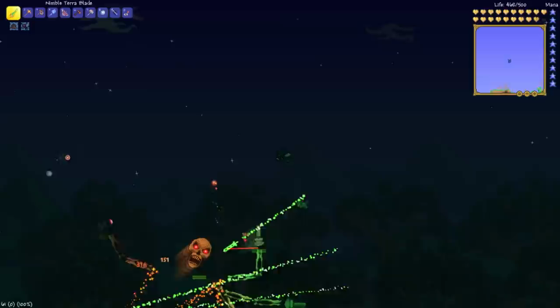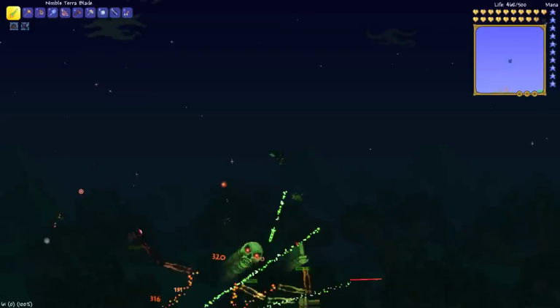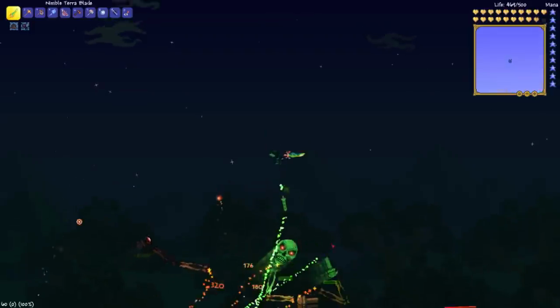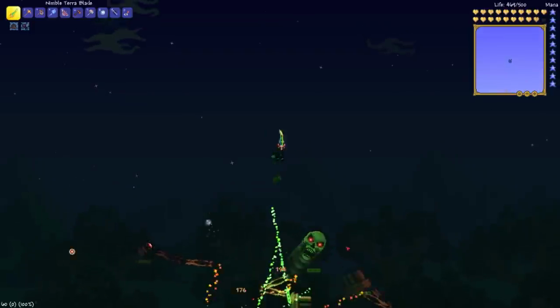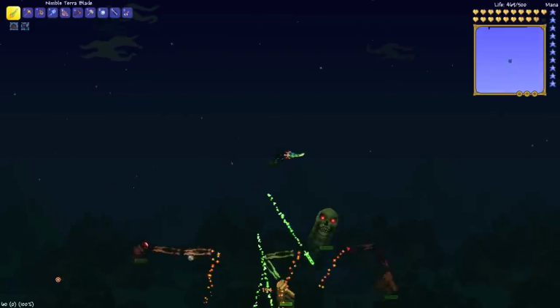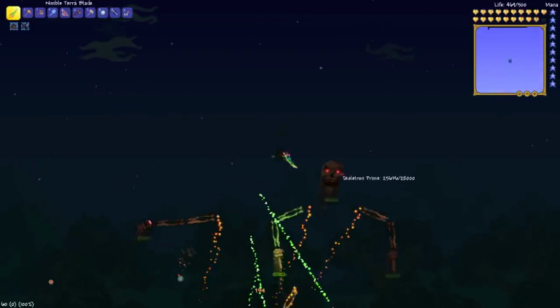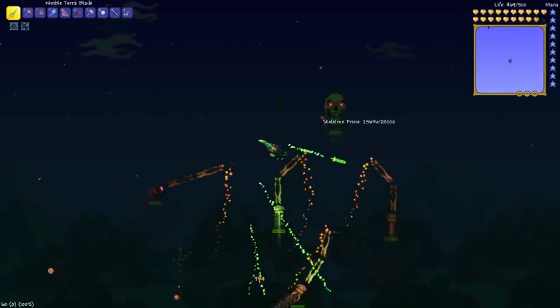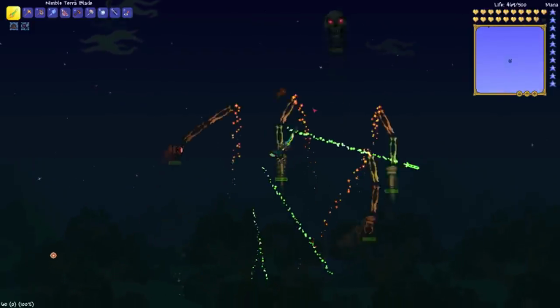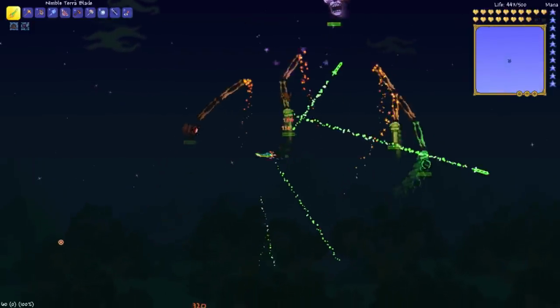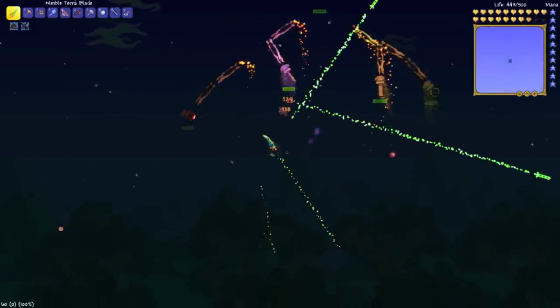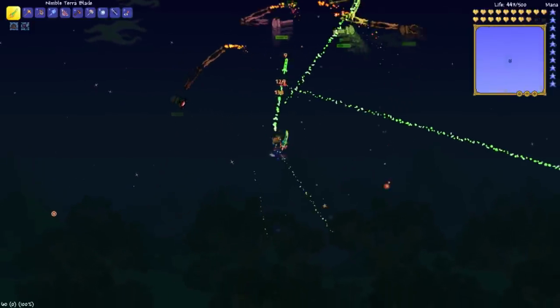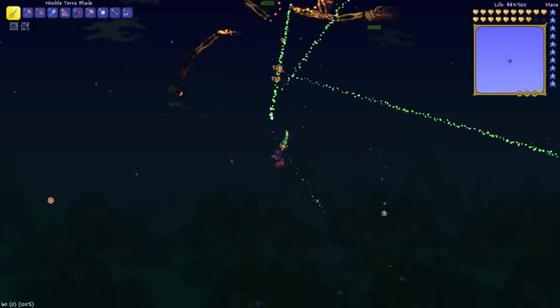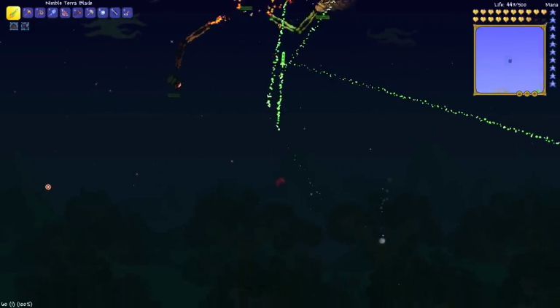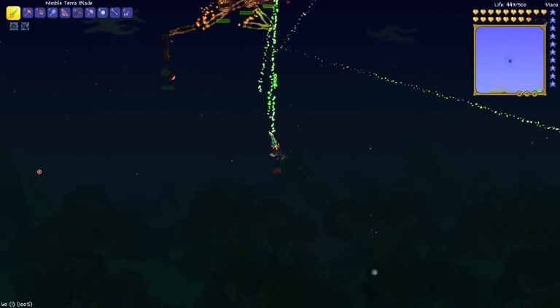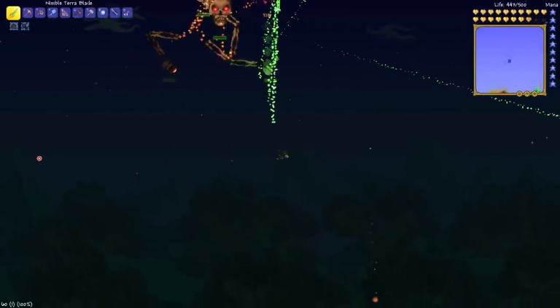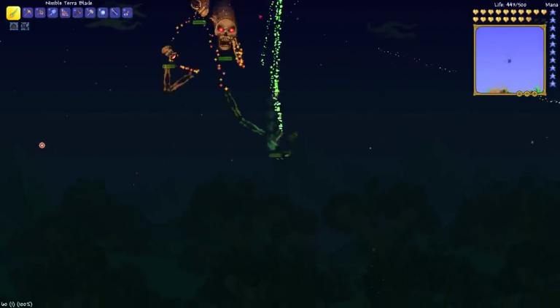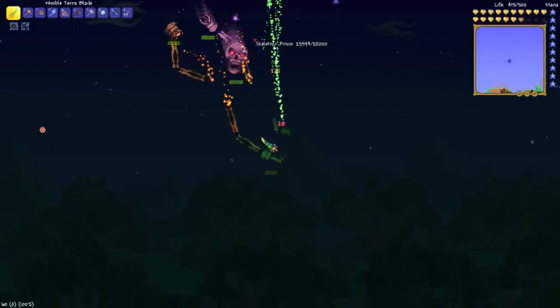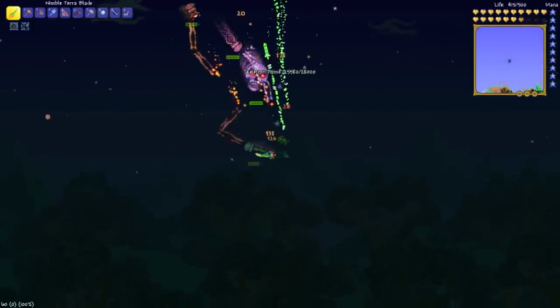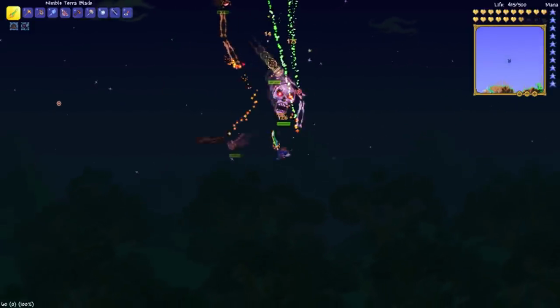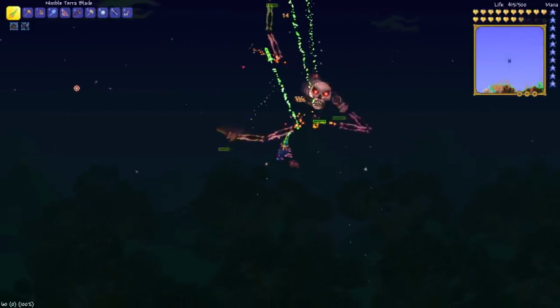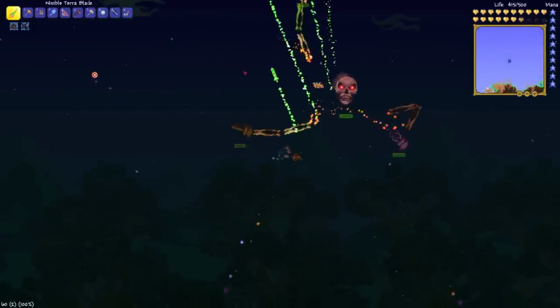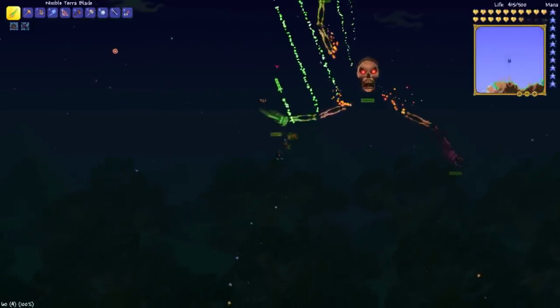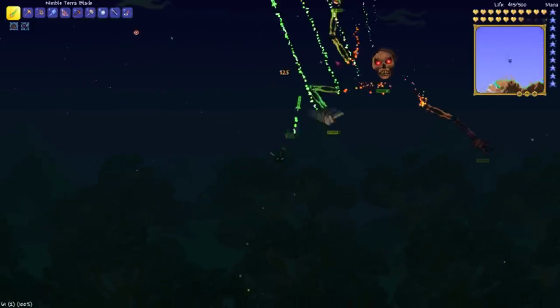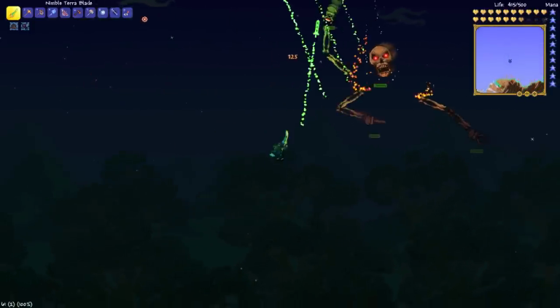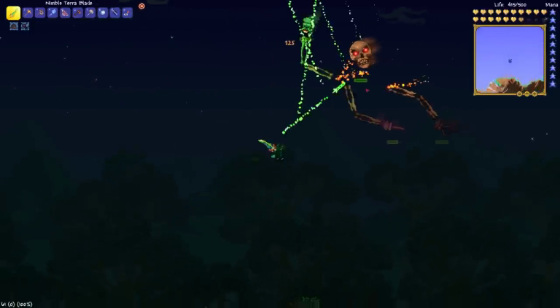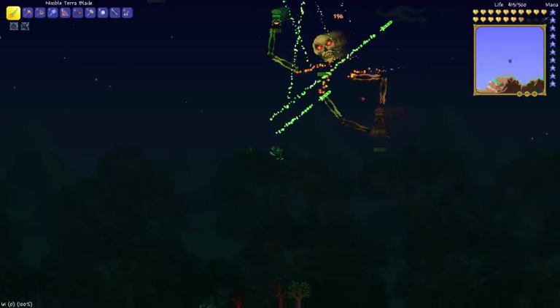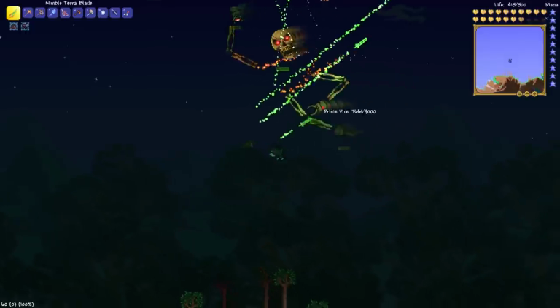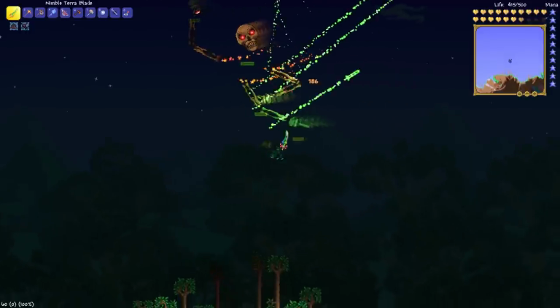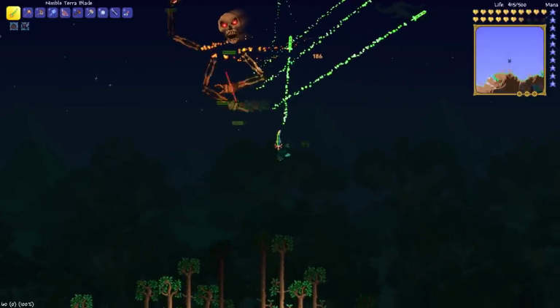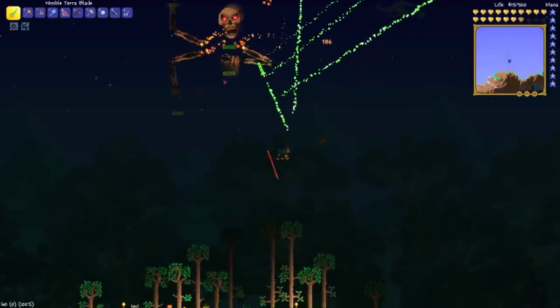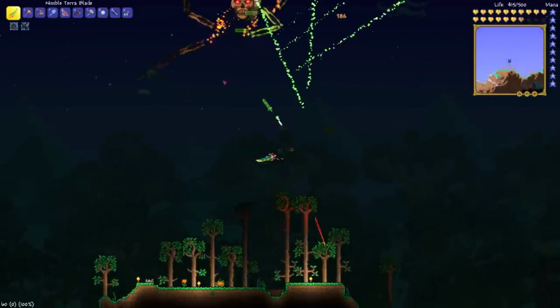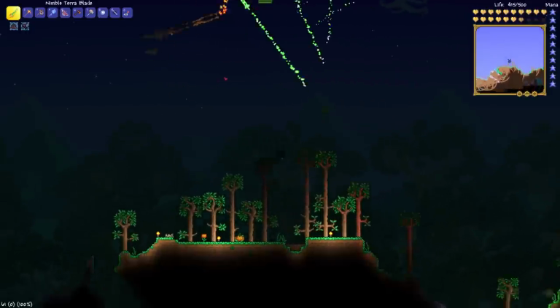Now it does seem like it's doing a pretty good amount of damage, but I'm also using the Terra Blade, so please take that for what it's worth. And I'm not doing a very good job of kiting him right about now either.